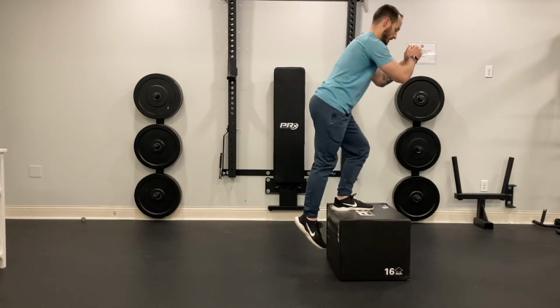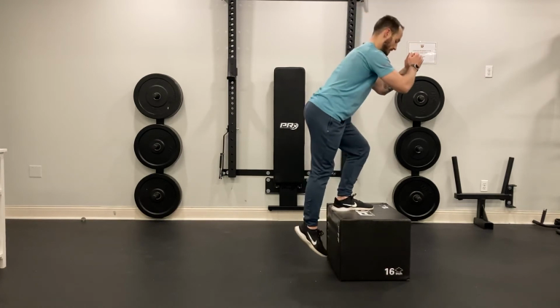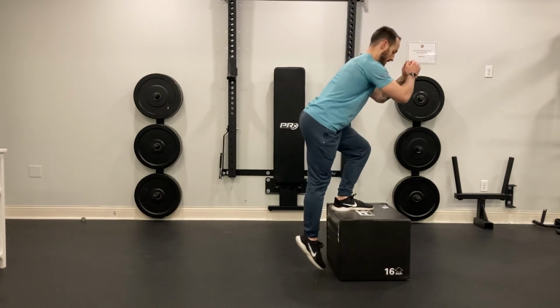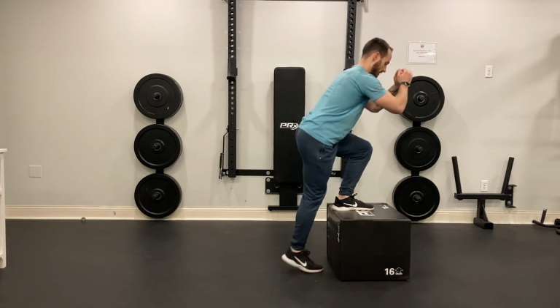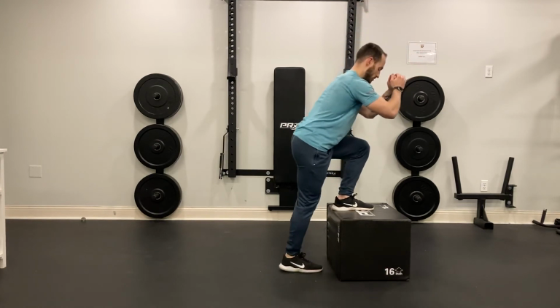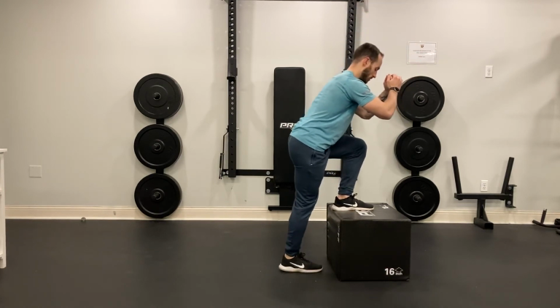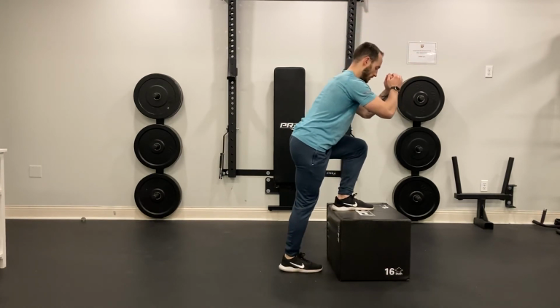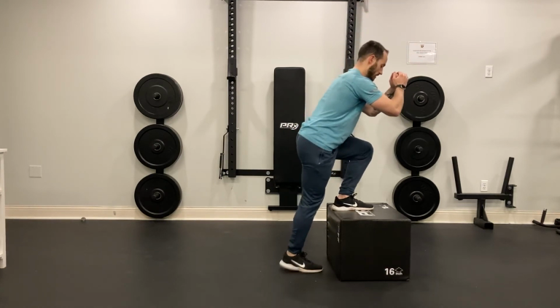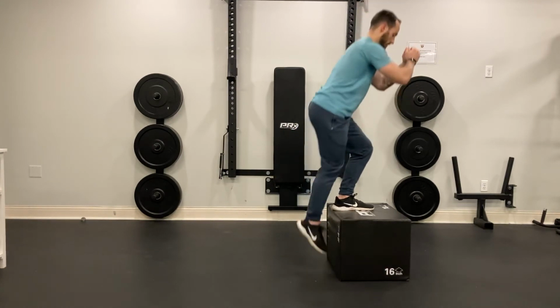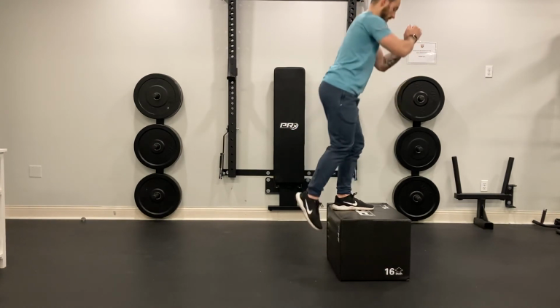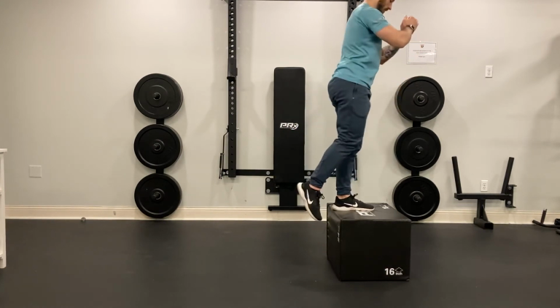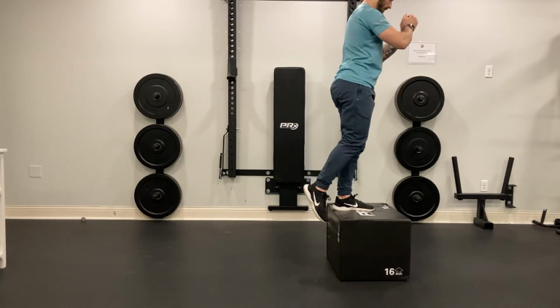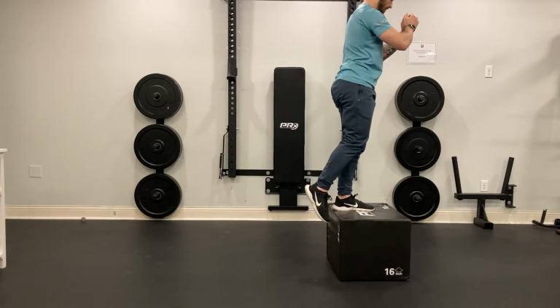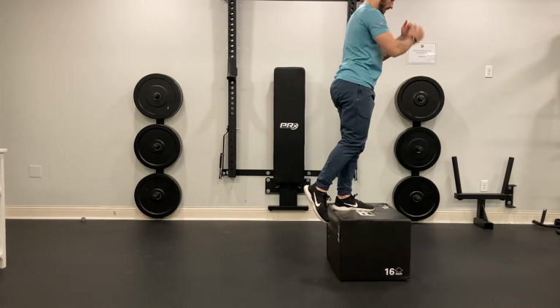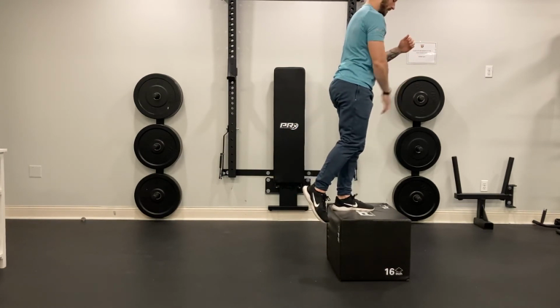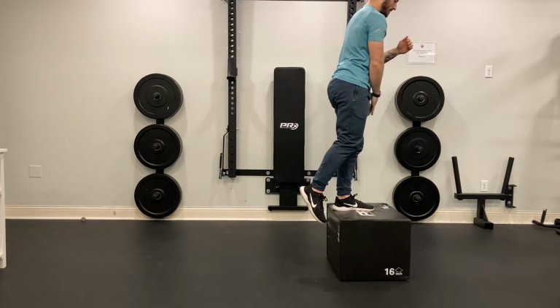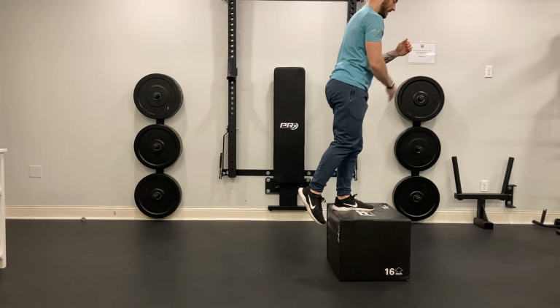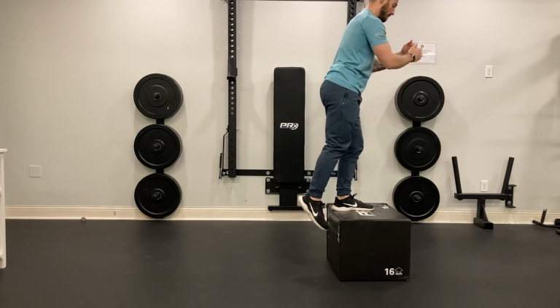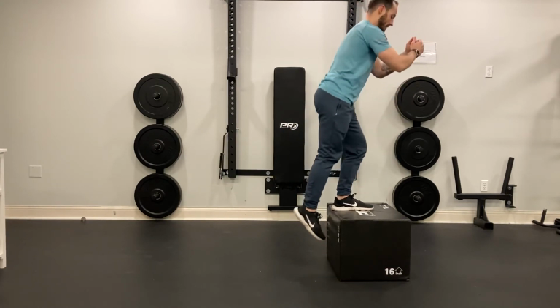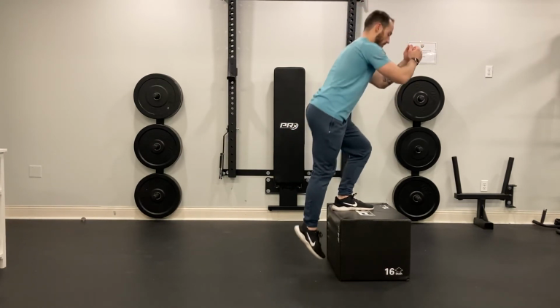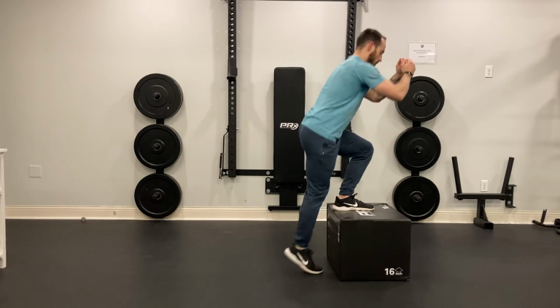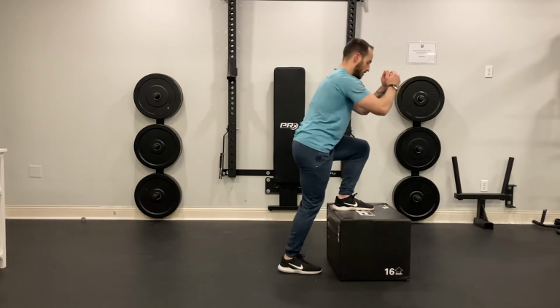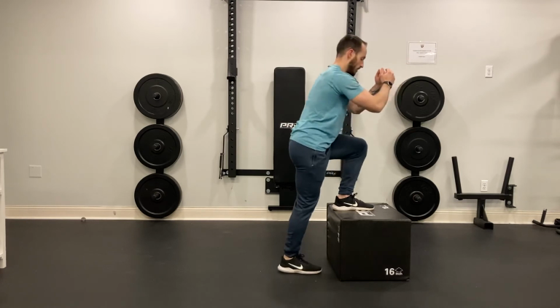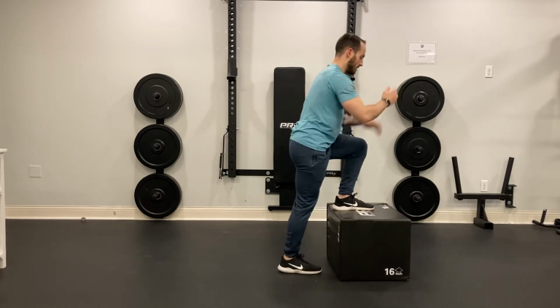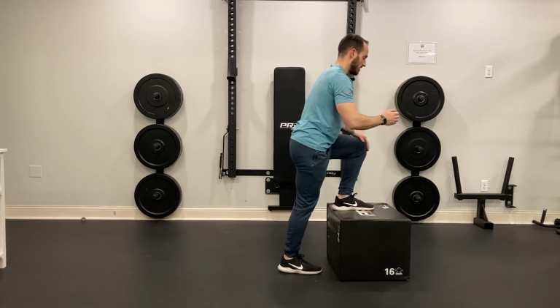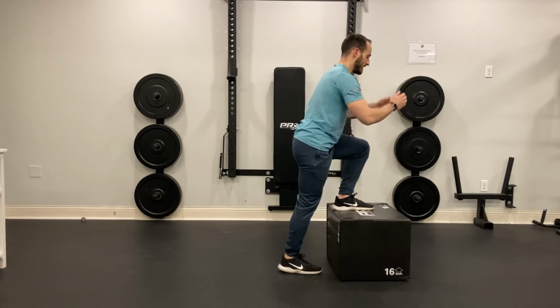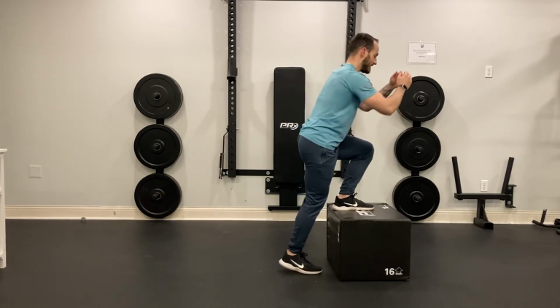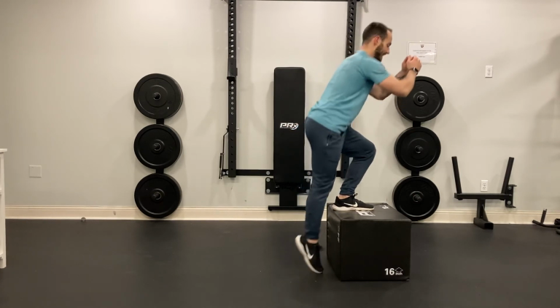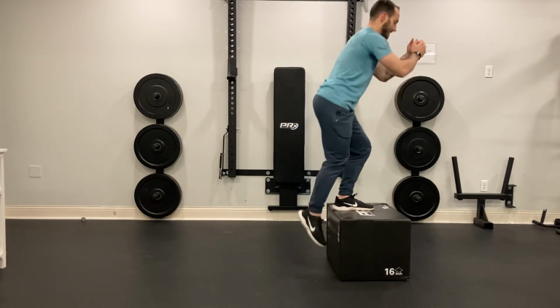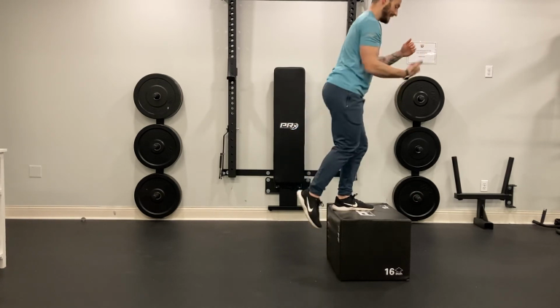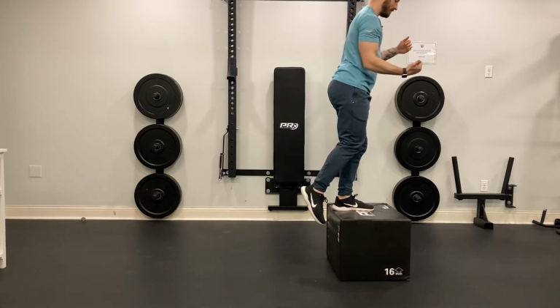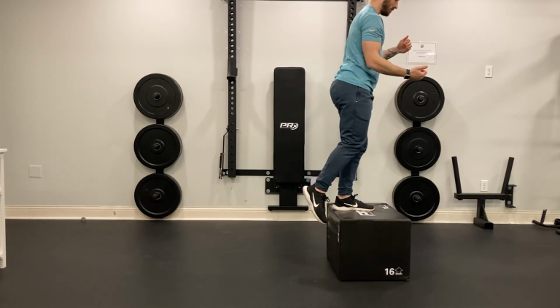Sit back, control, come up. Now for the knee on the box, we also want to make sure that the knee is not caving inwards.